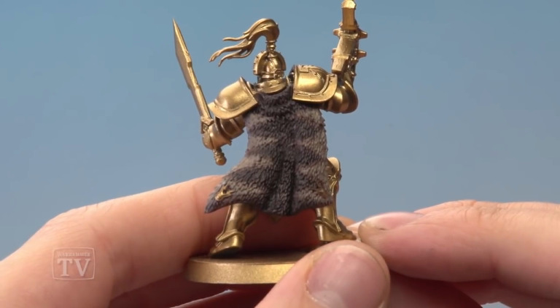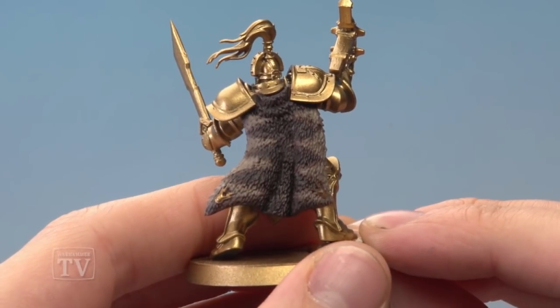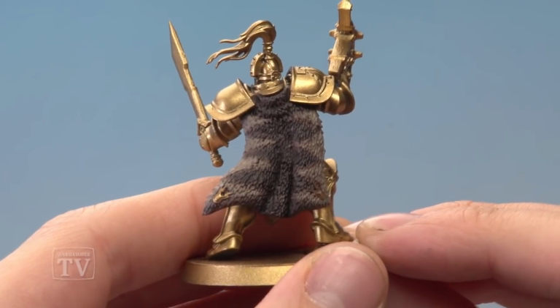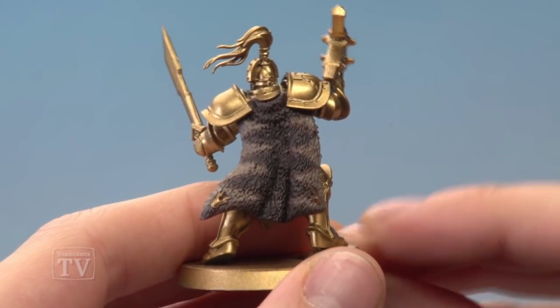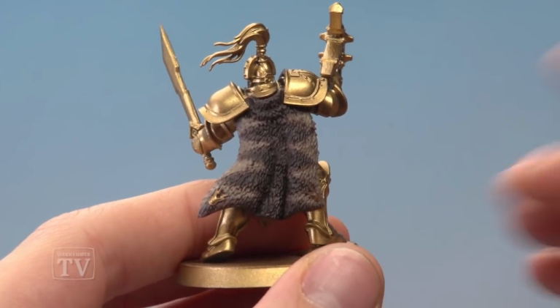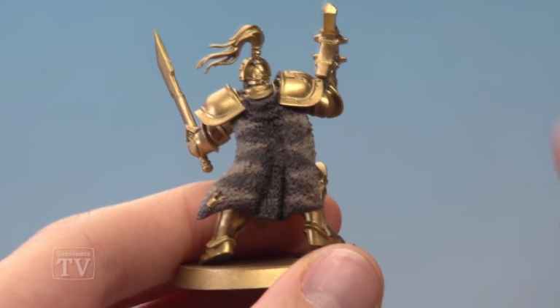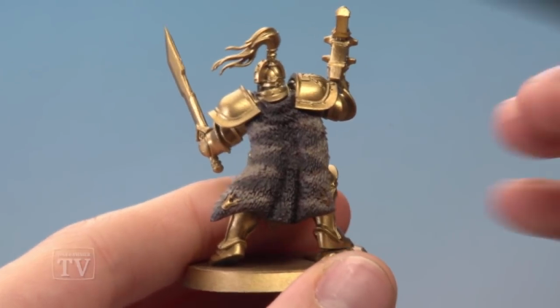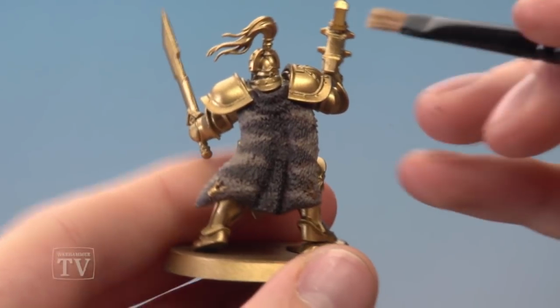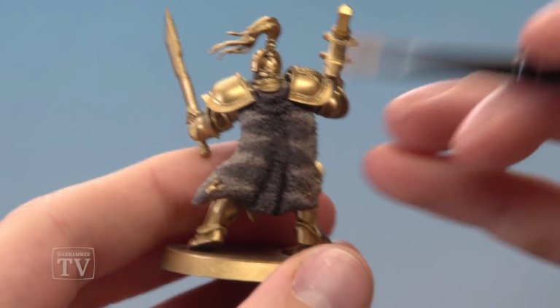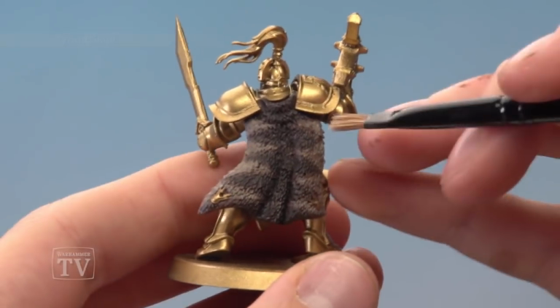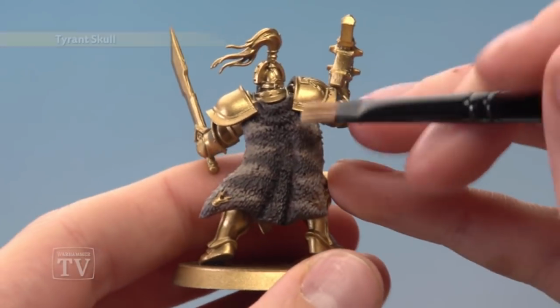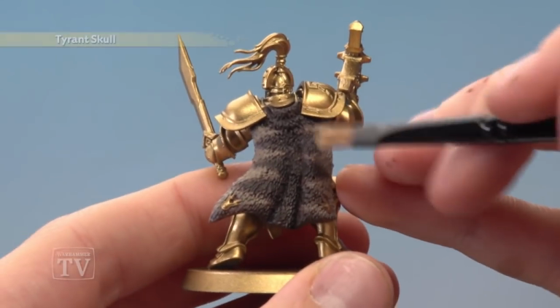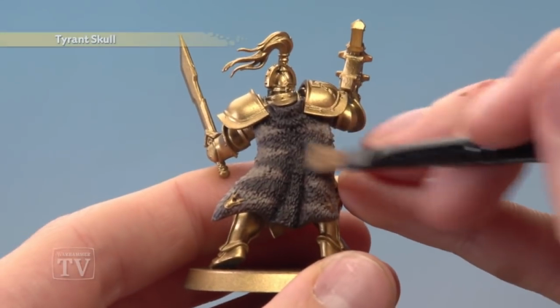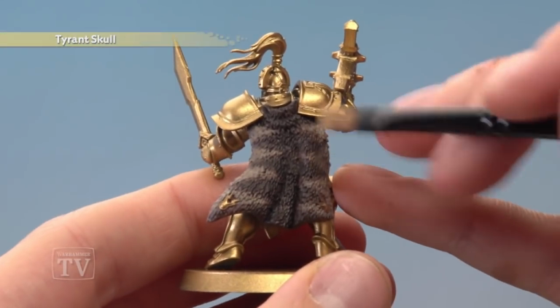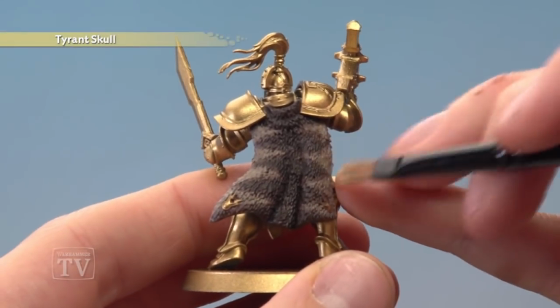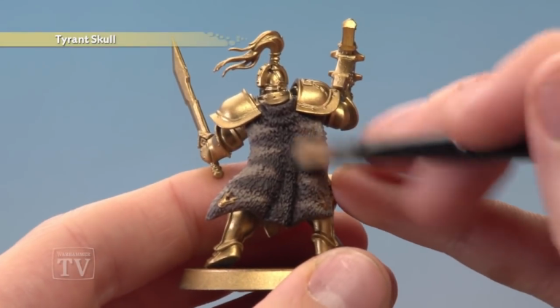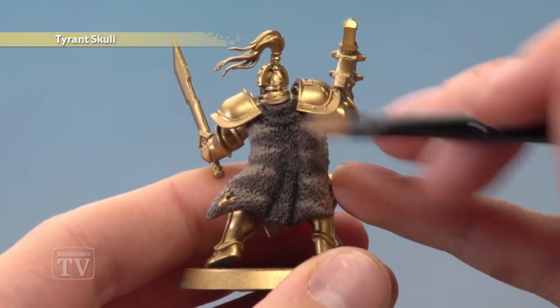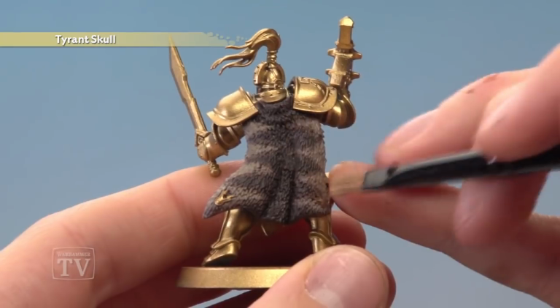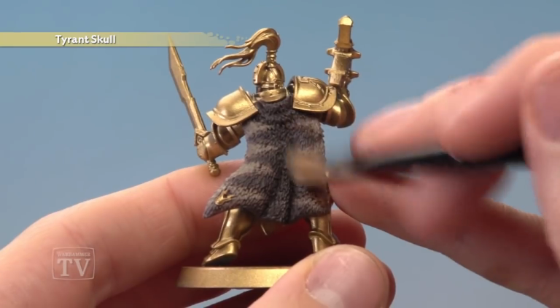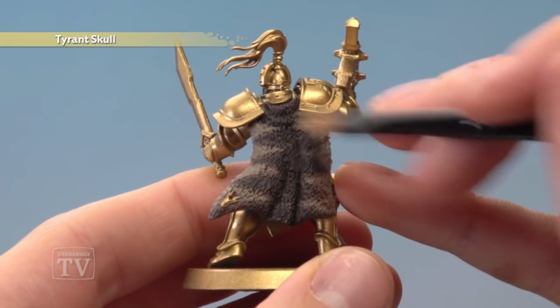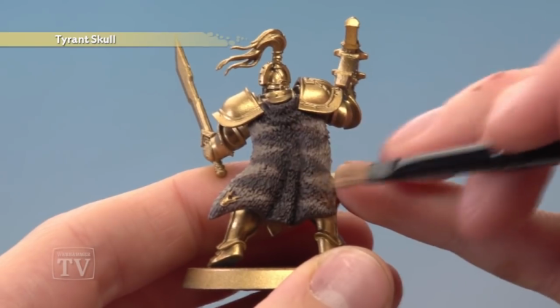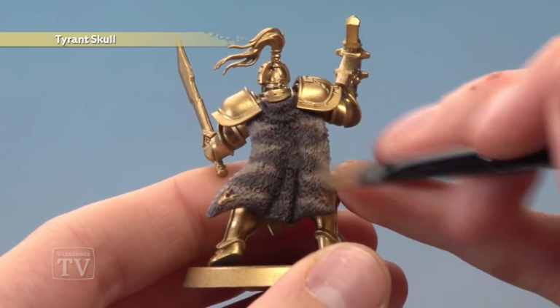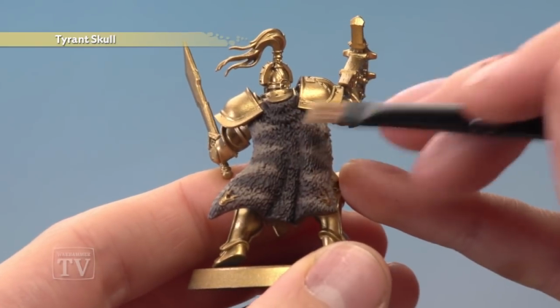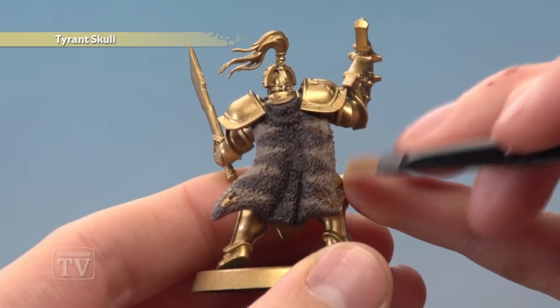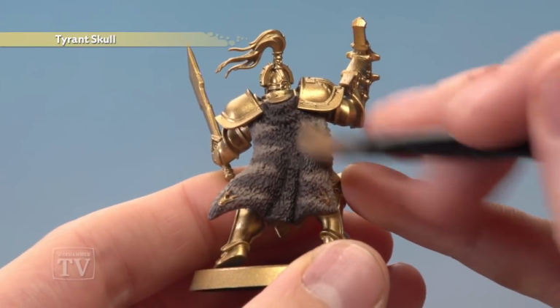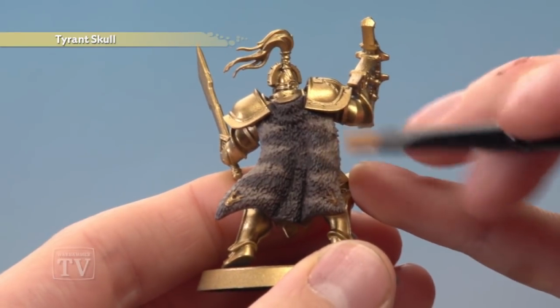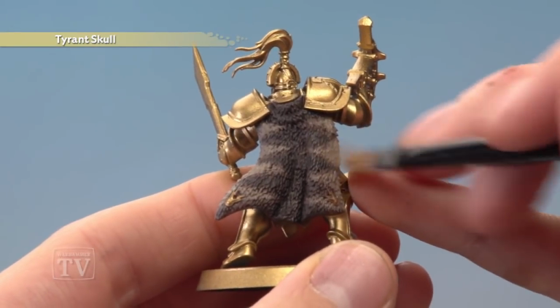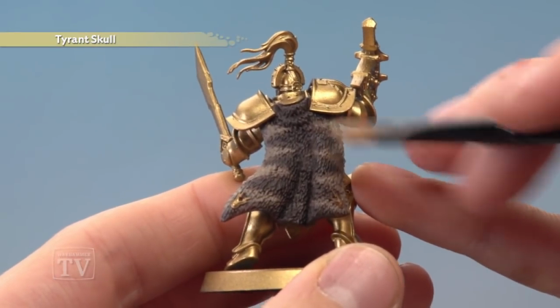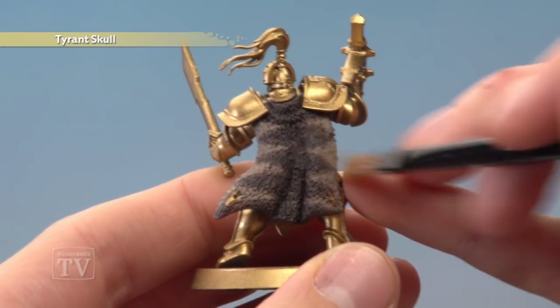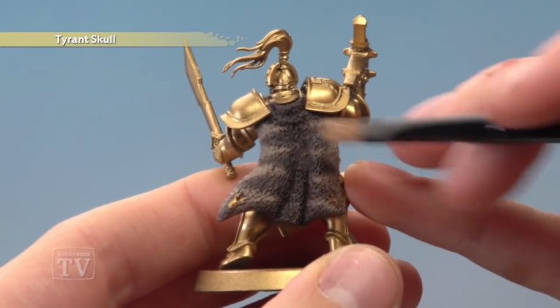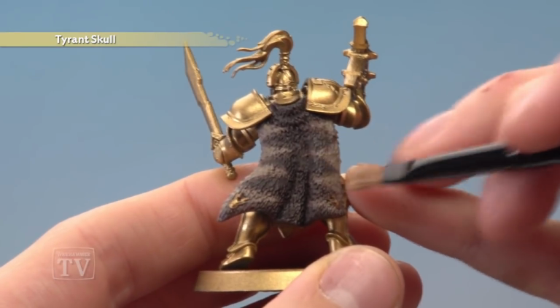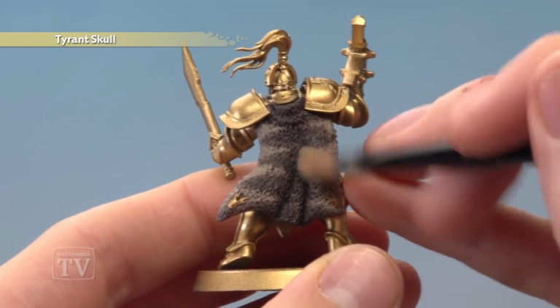Finally, apply a light drybrush of Tyrant Skull to really bring out the texture of the pelt and also to bring those colours together.